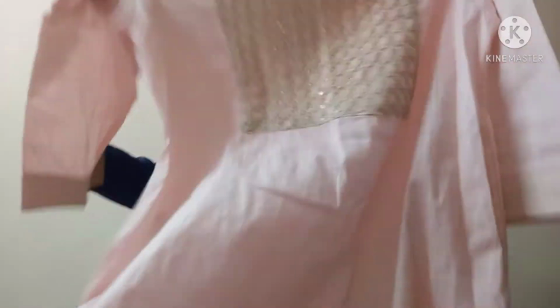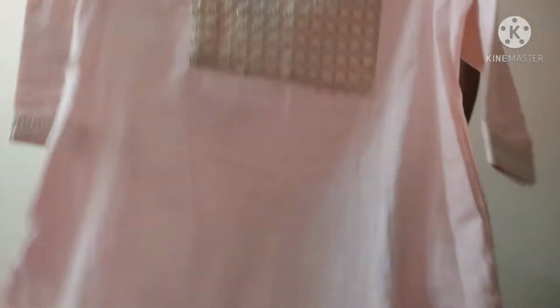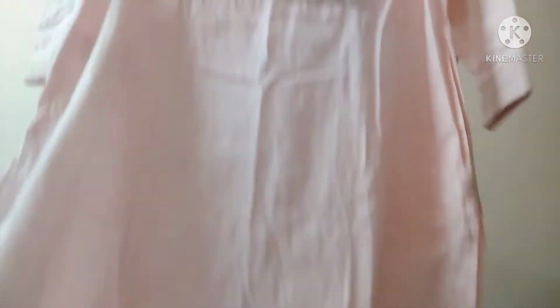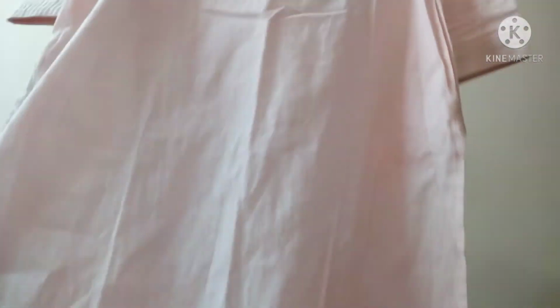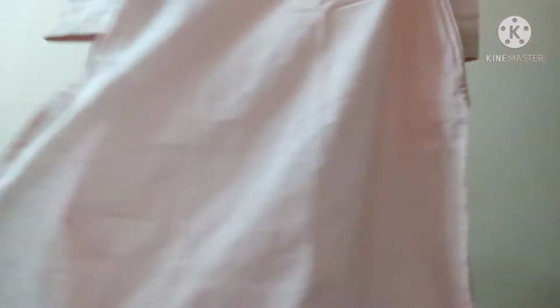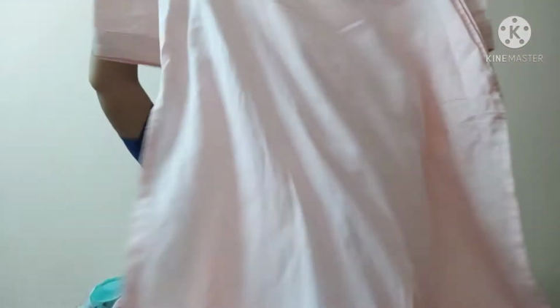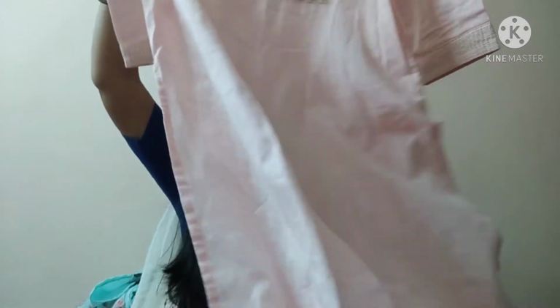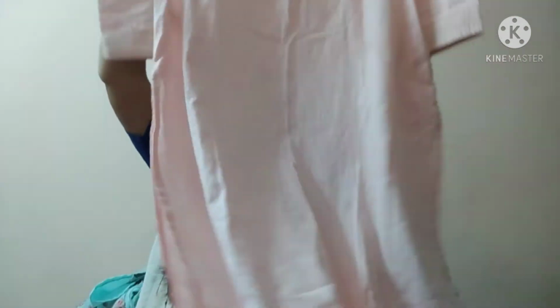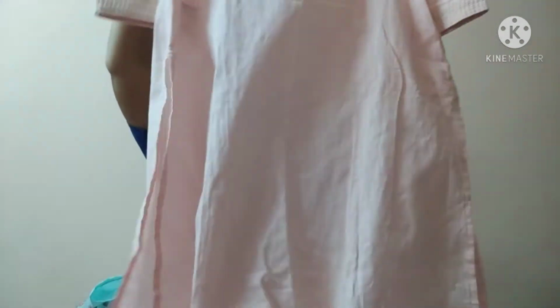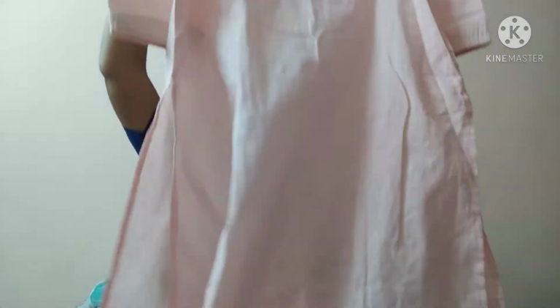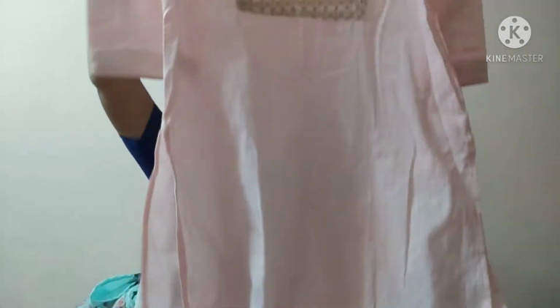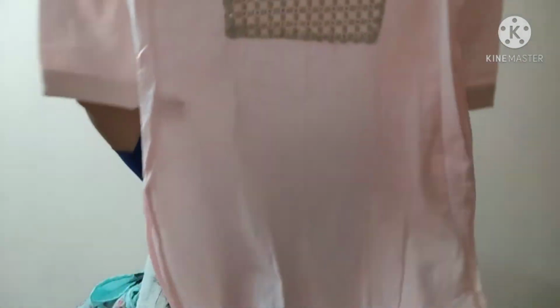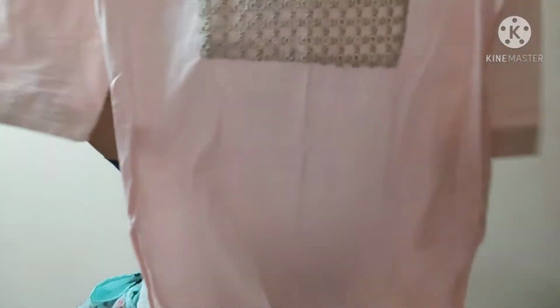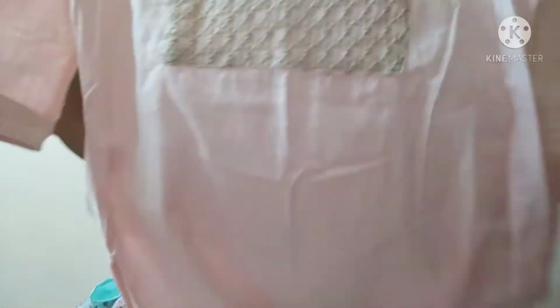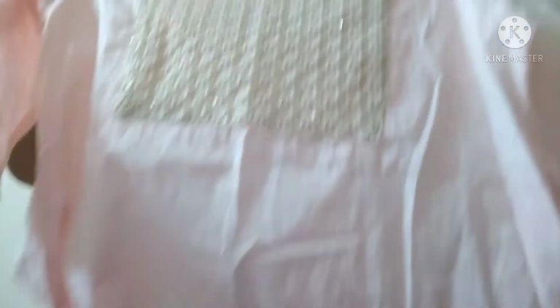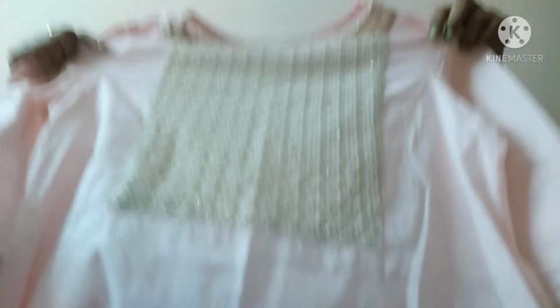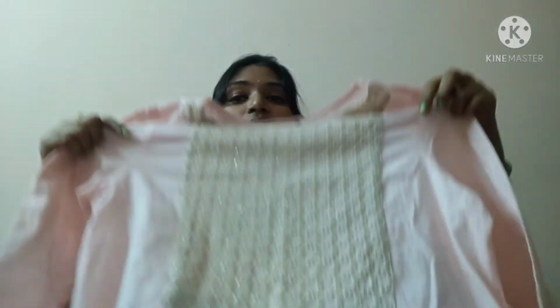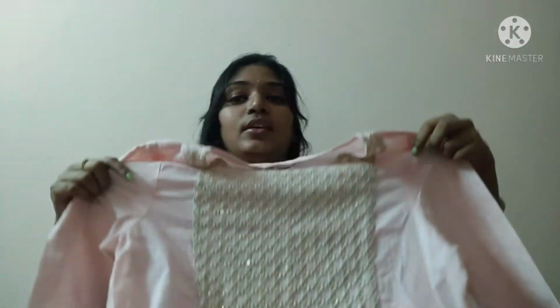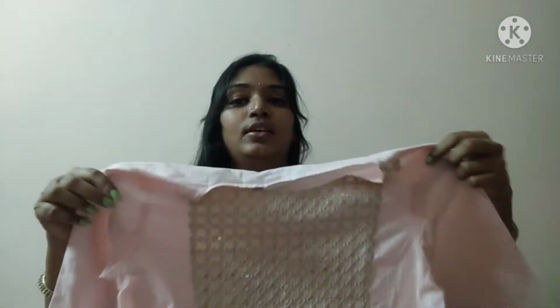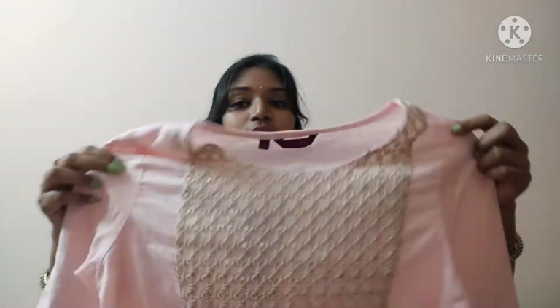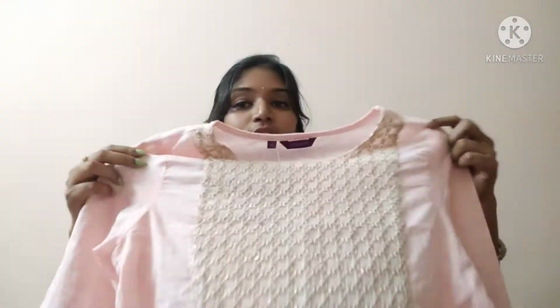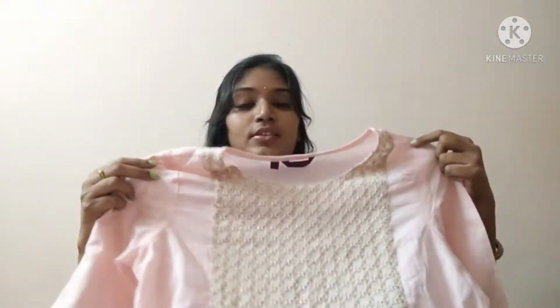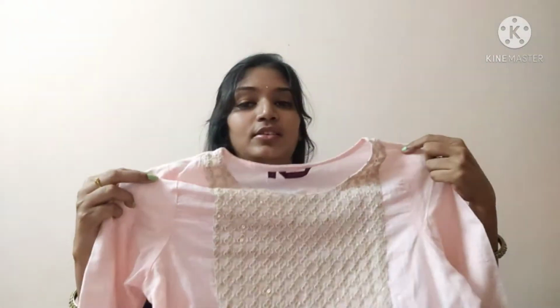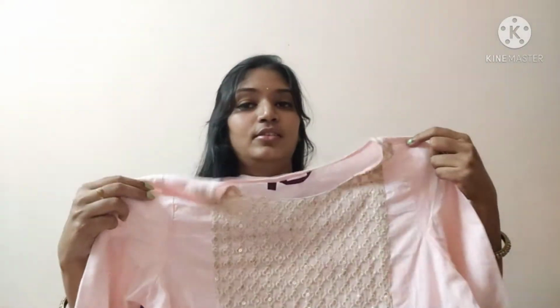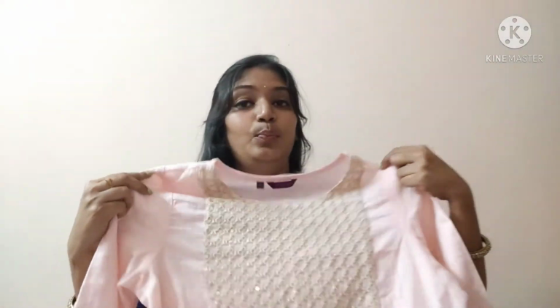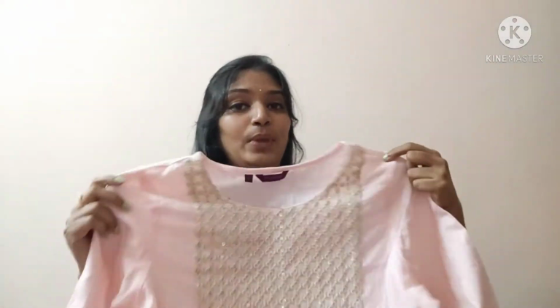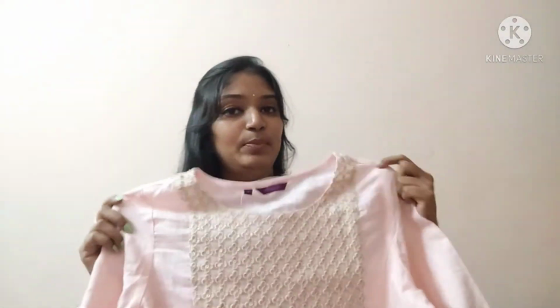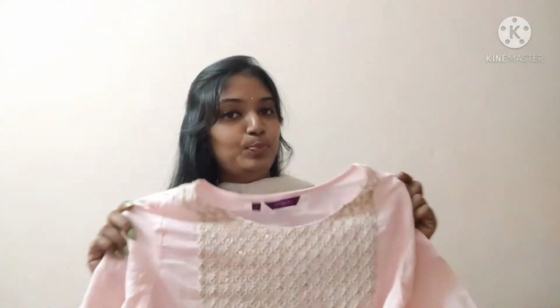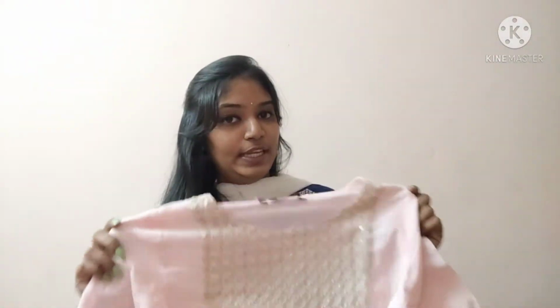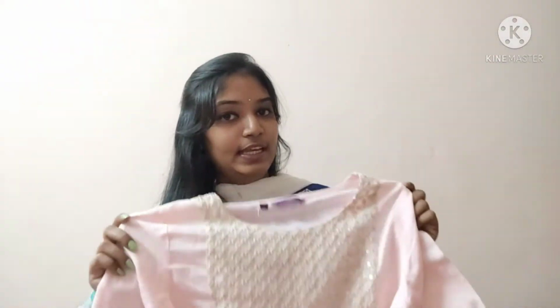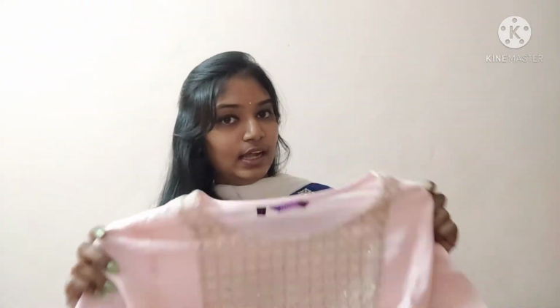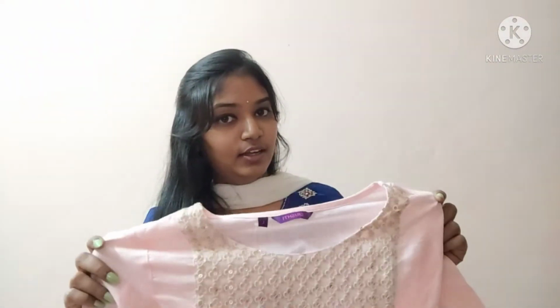So this is the baby pink color kurti — very comfortable and a nice, simple everyday piece.